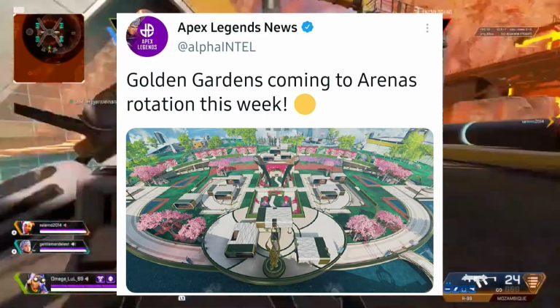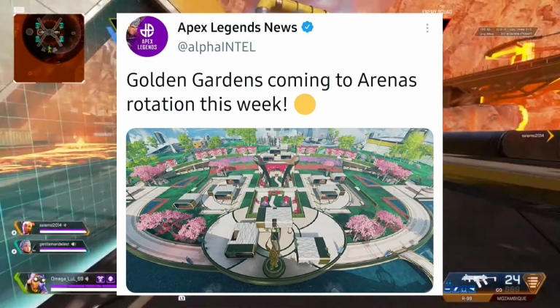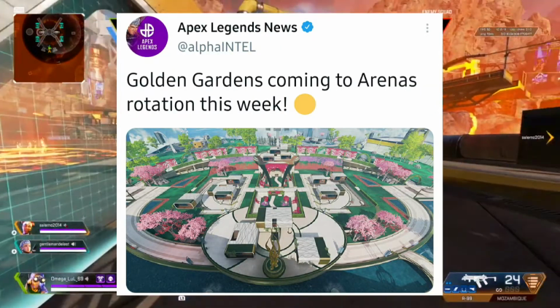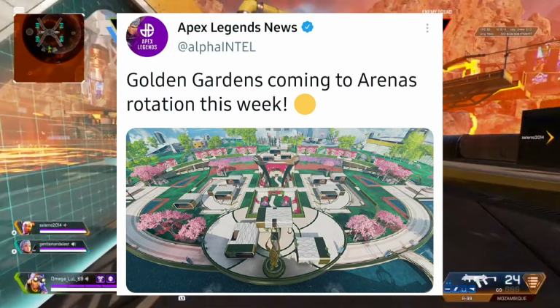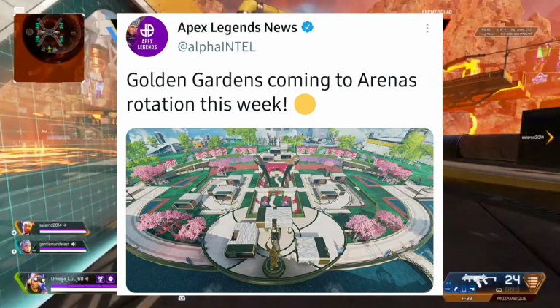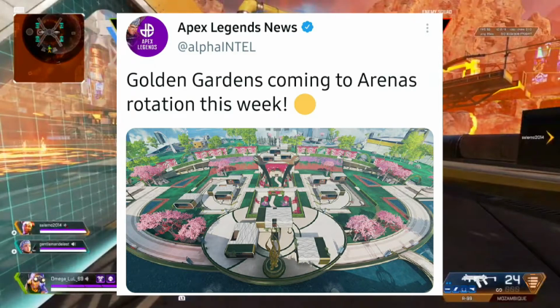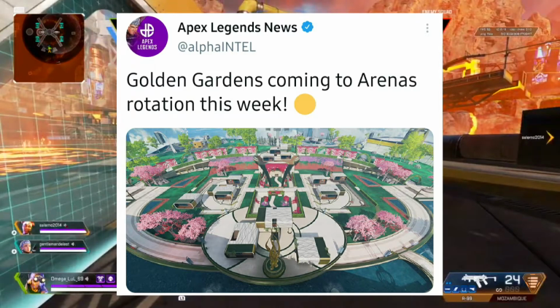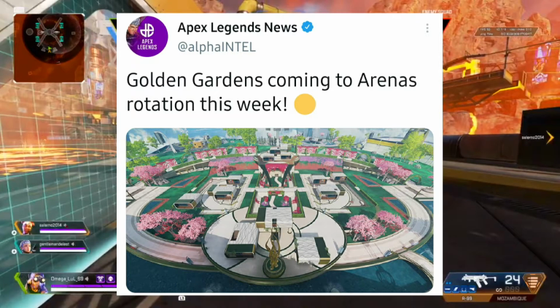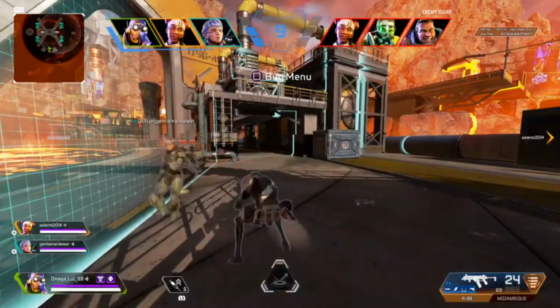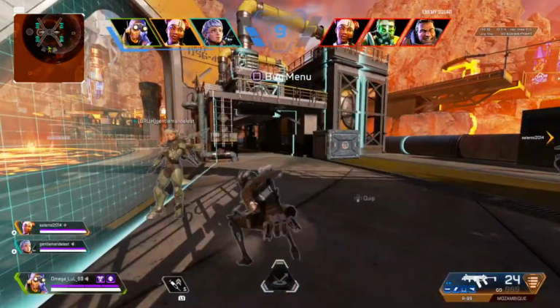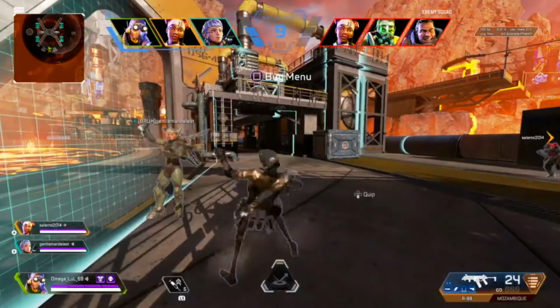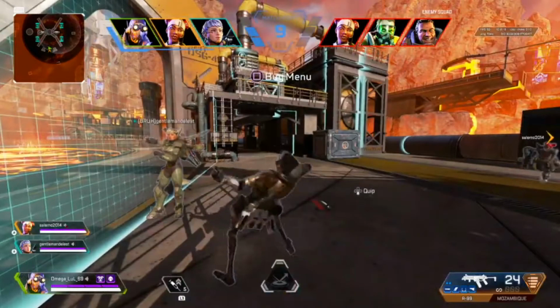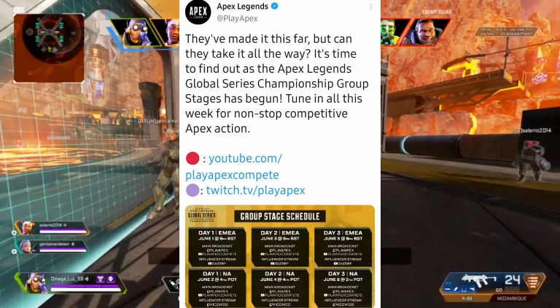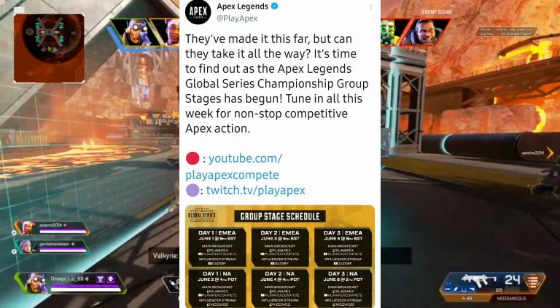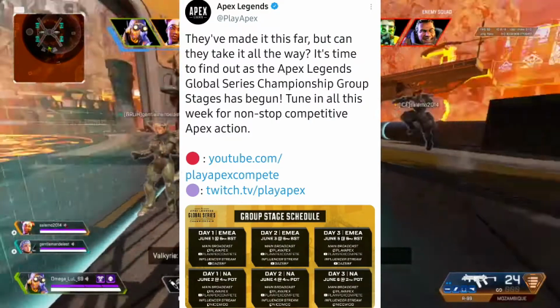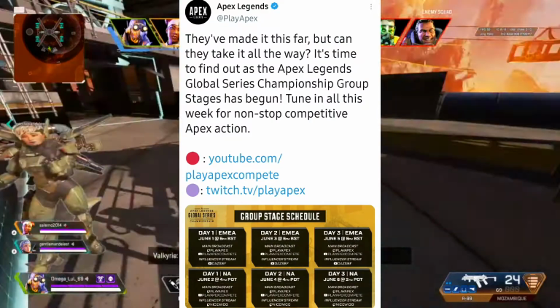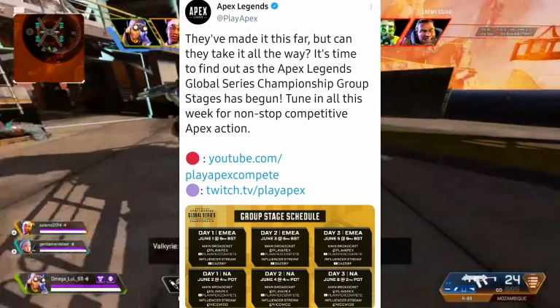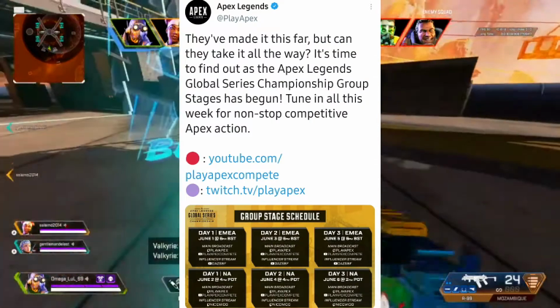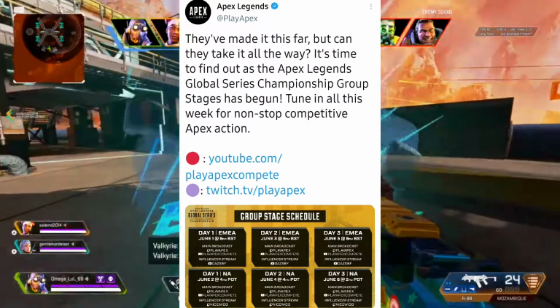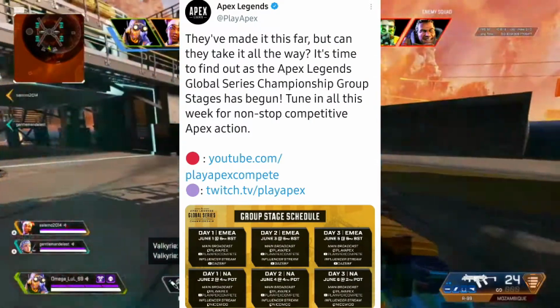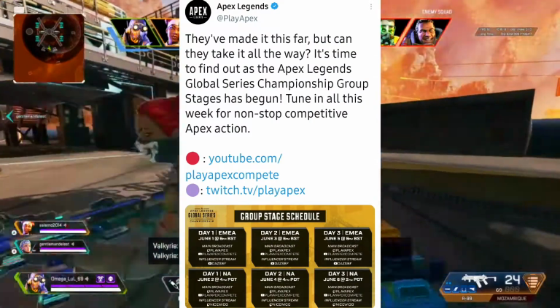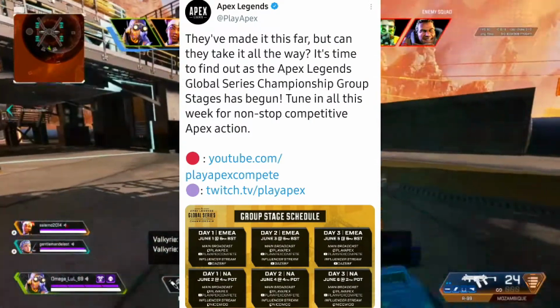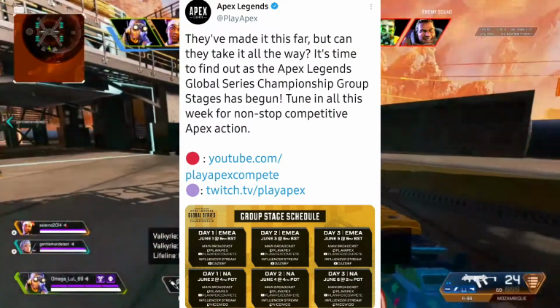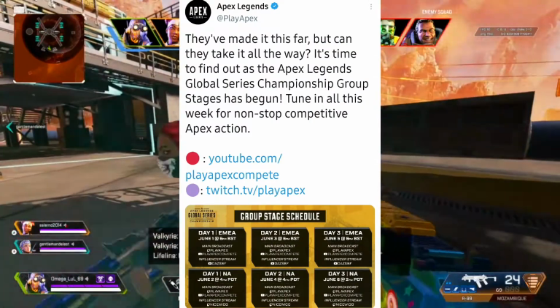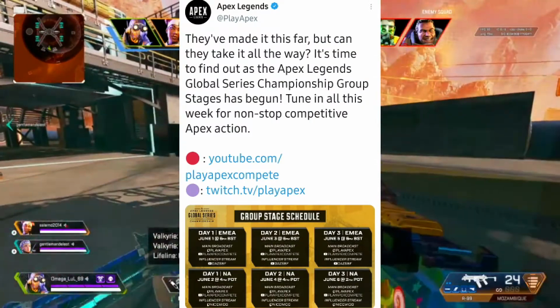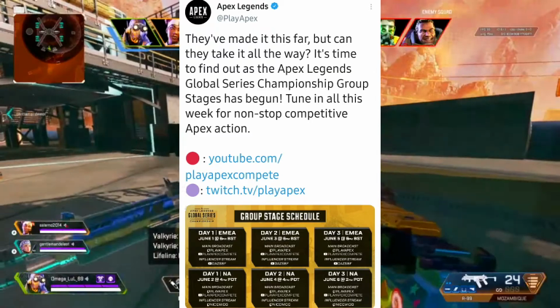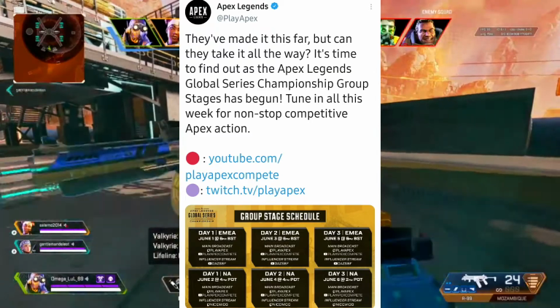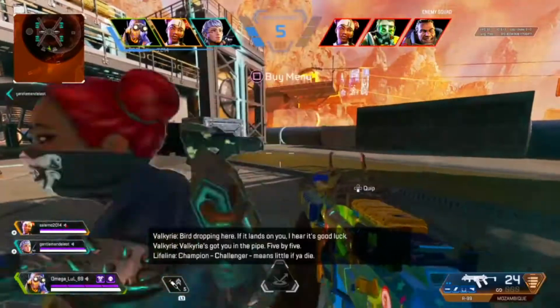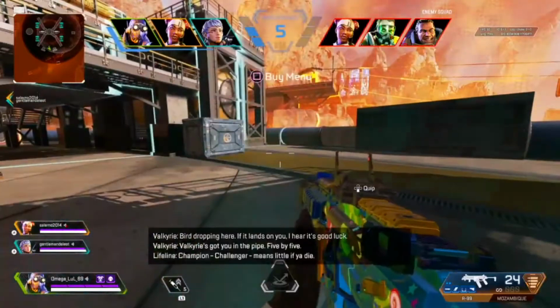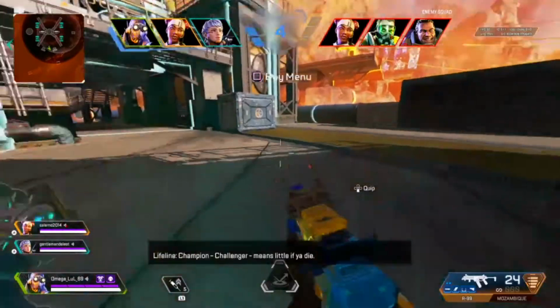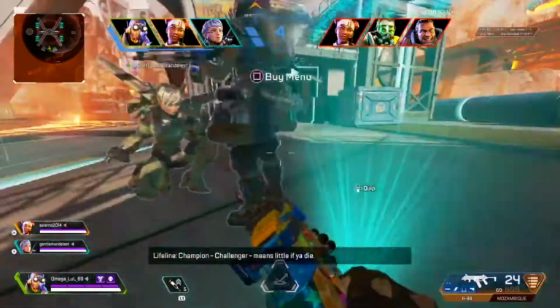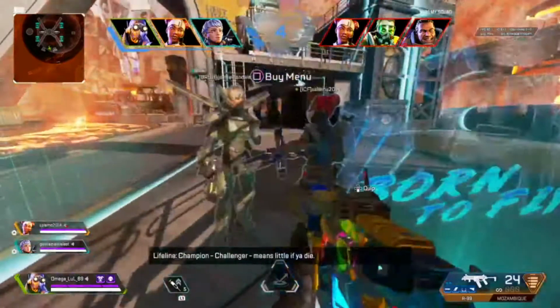Golden Gardens from Olympus is coming to the arenas rotation this week. The ALGS stages have begun, from June 1 to June 6.